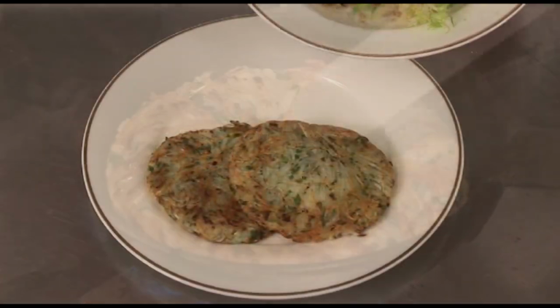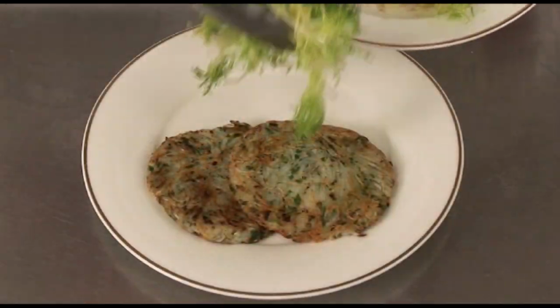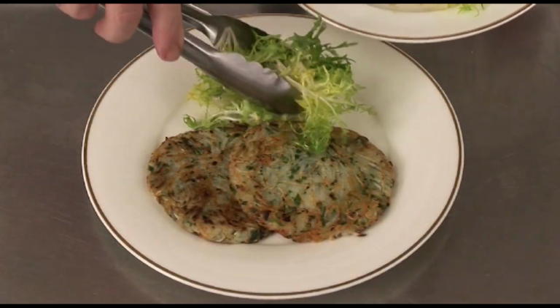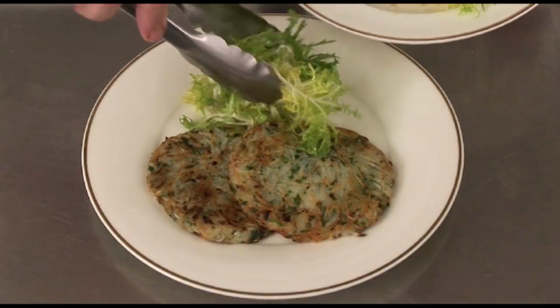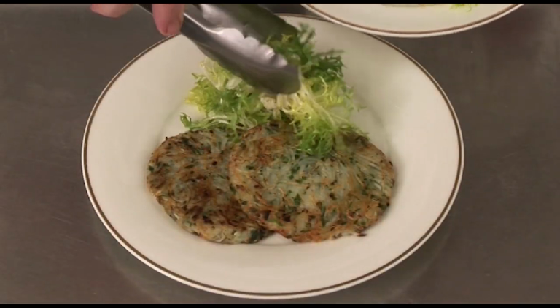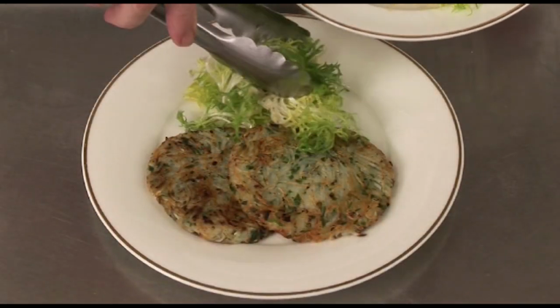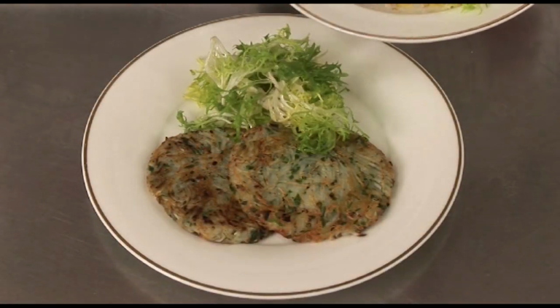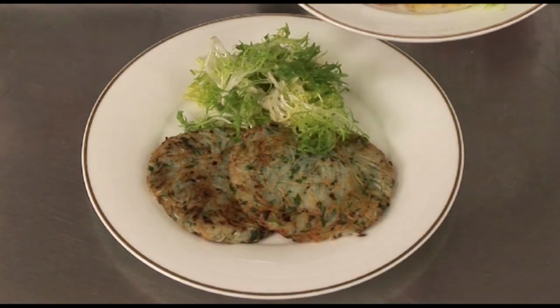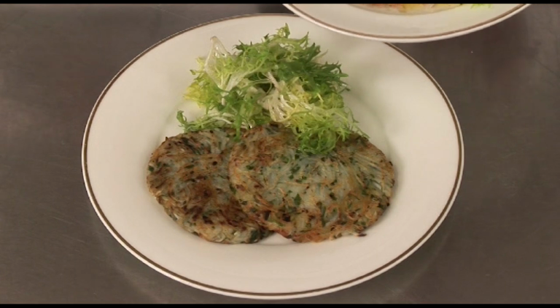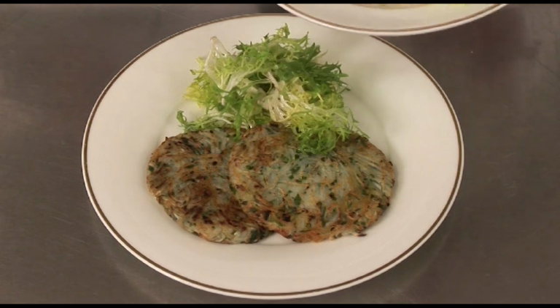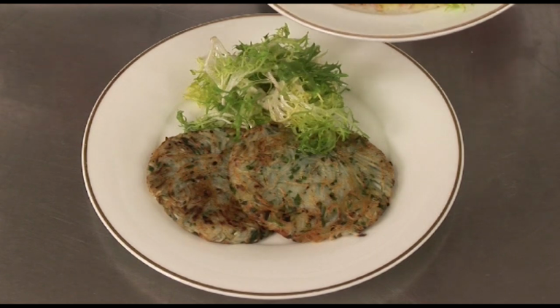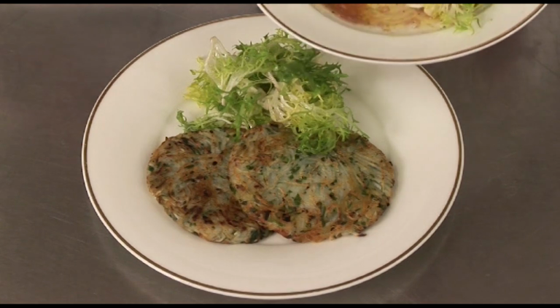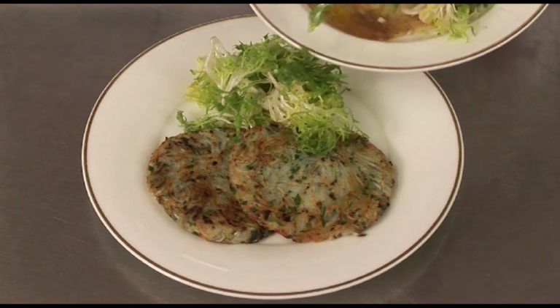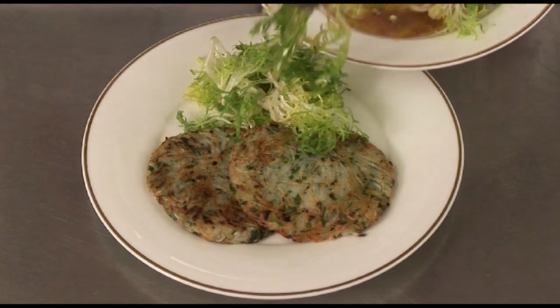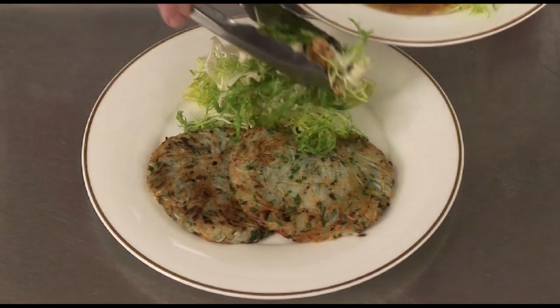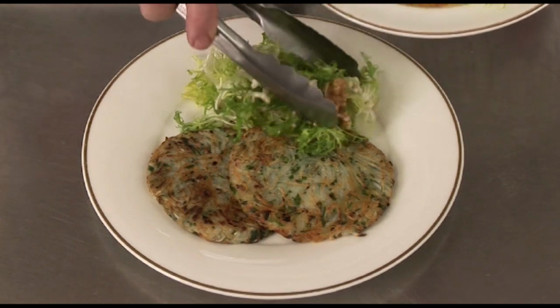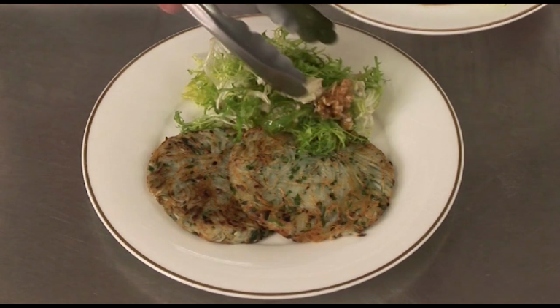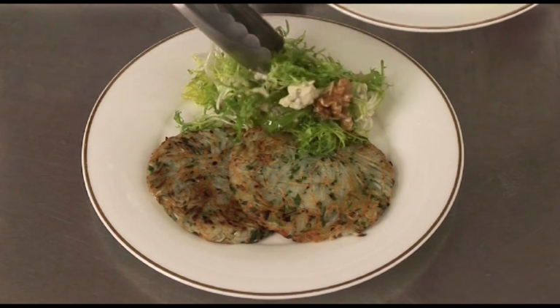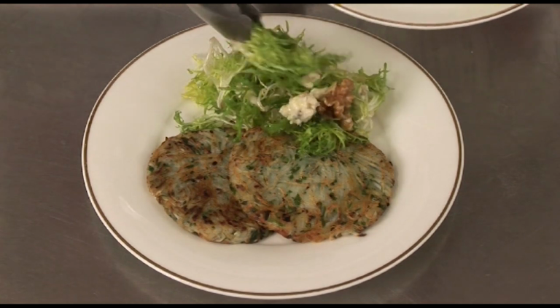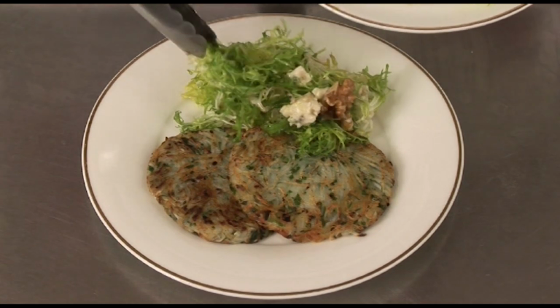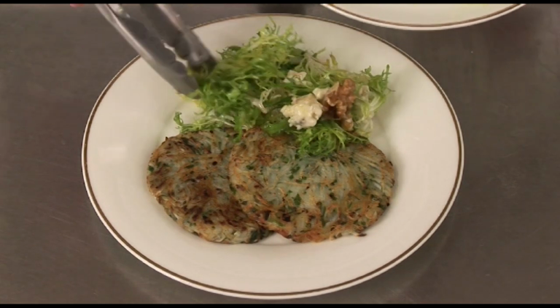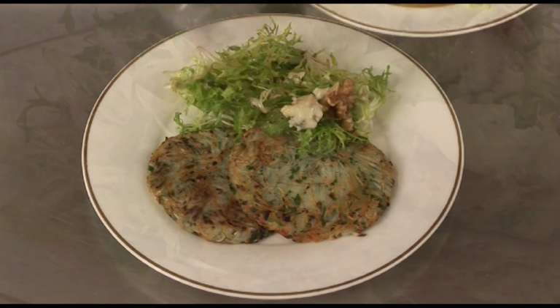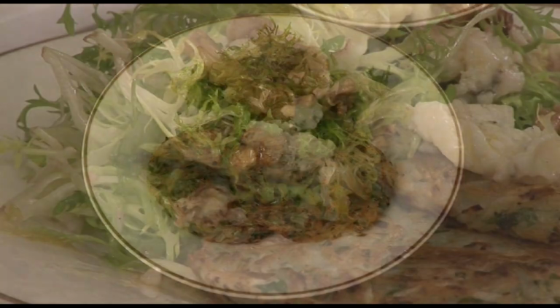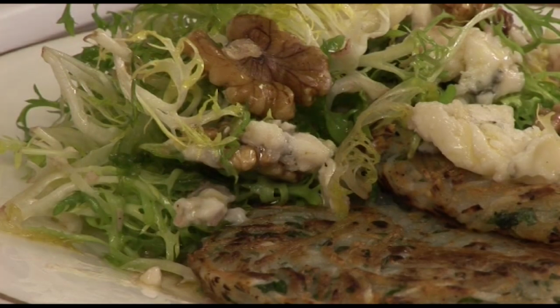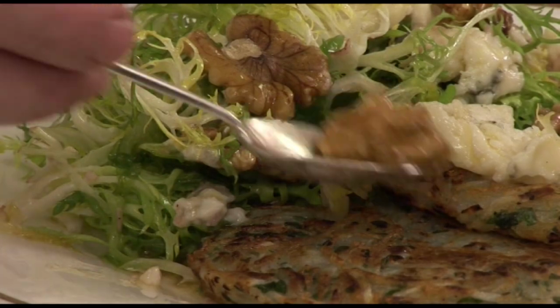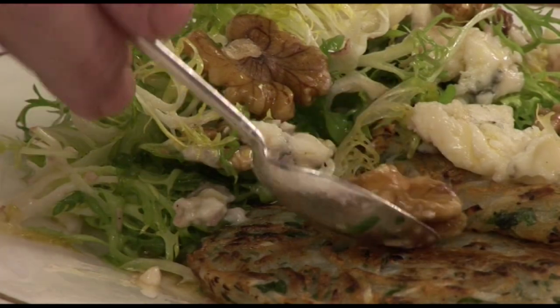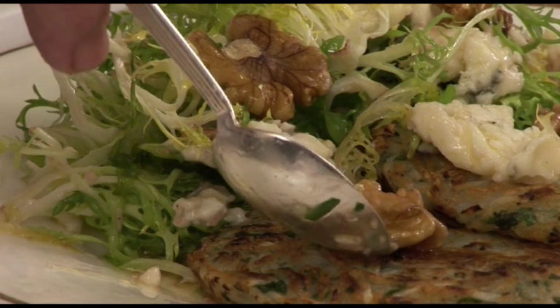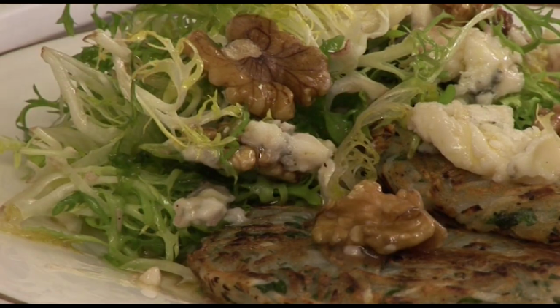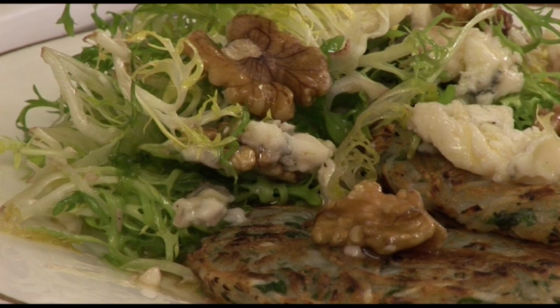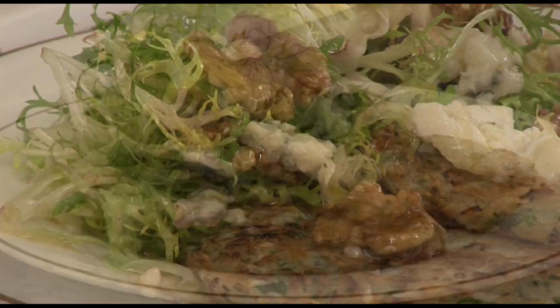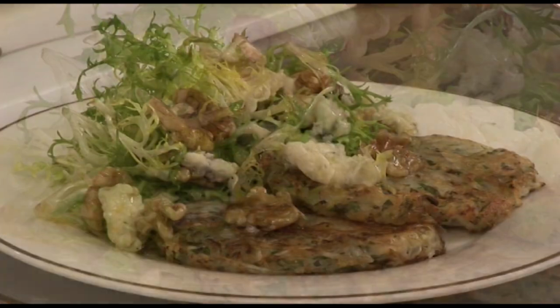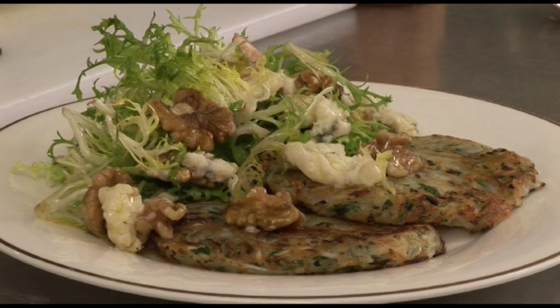Serve the galette with the salad and it's absolutely delicious. I think it's one of the glorious Auvergne dishes of that region.